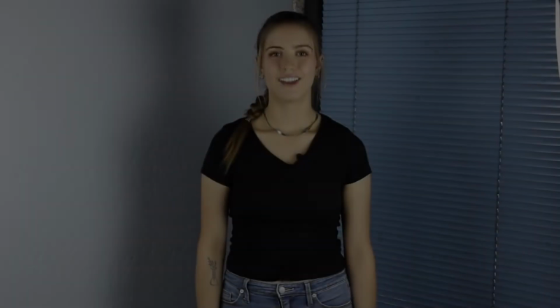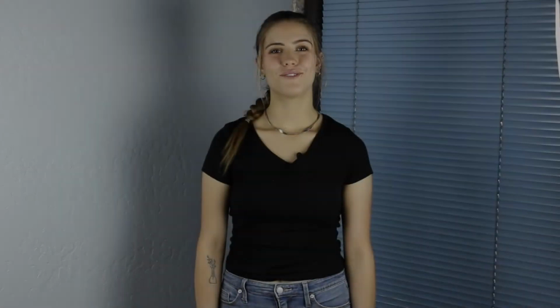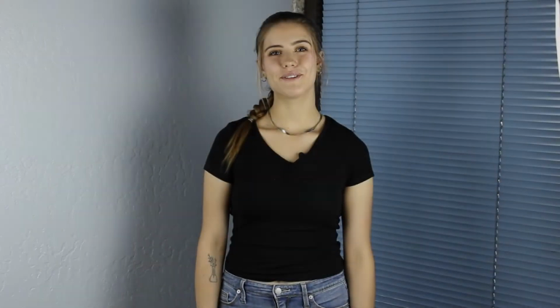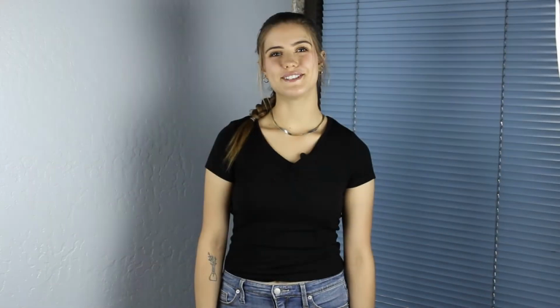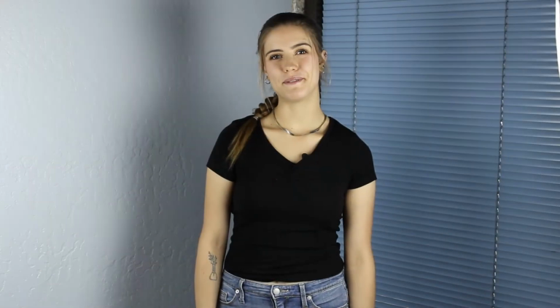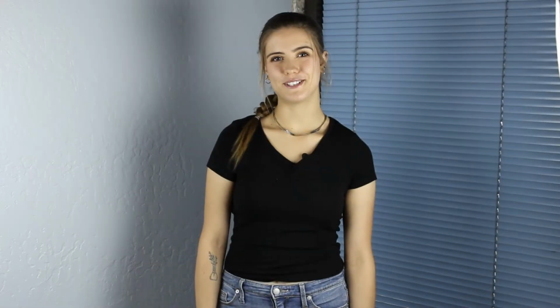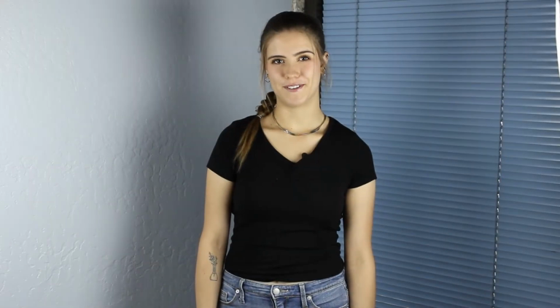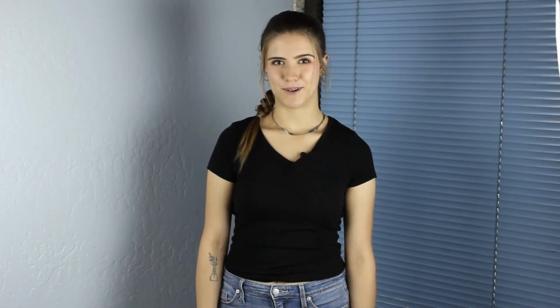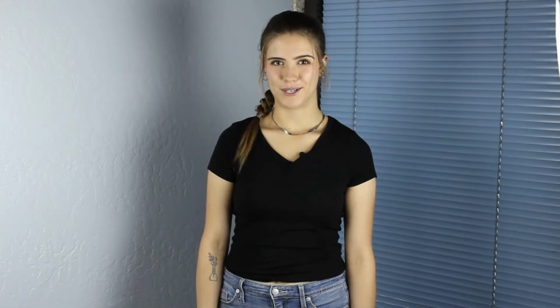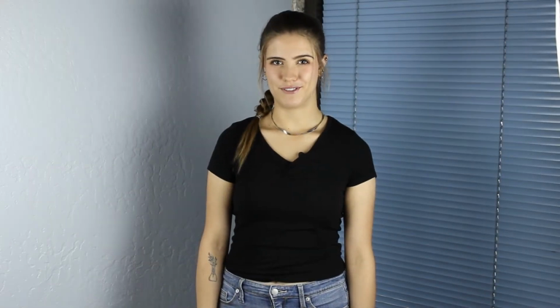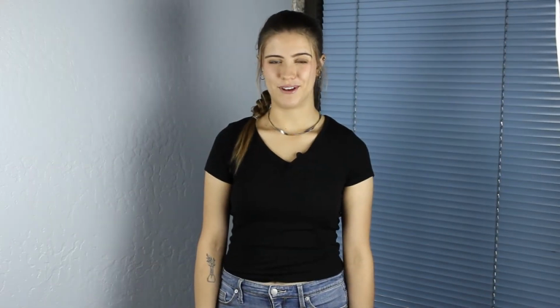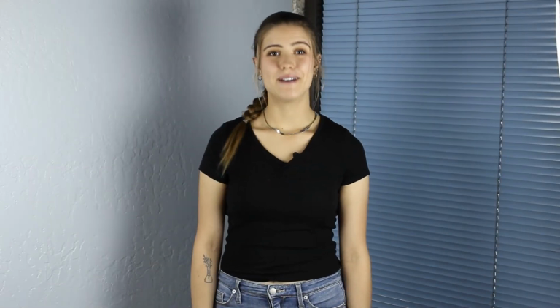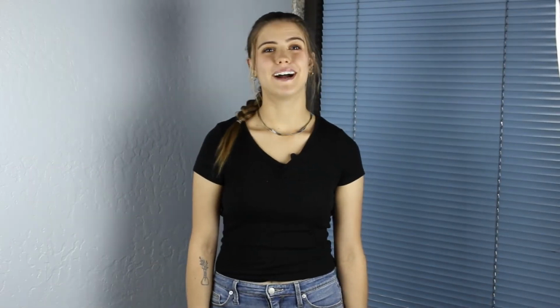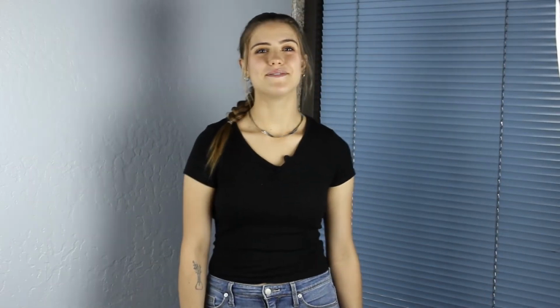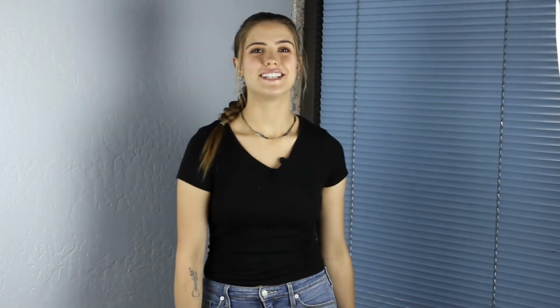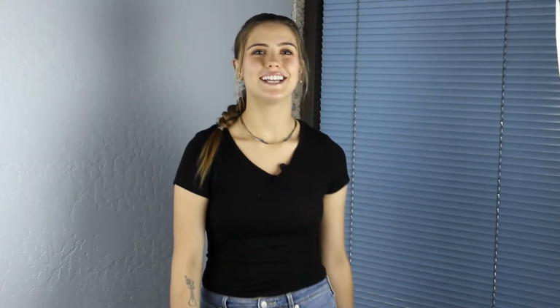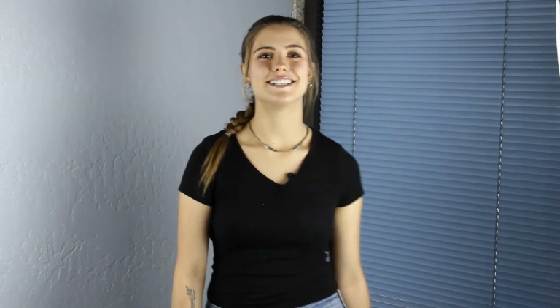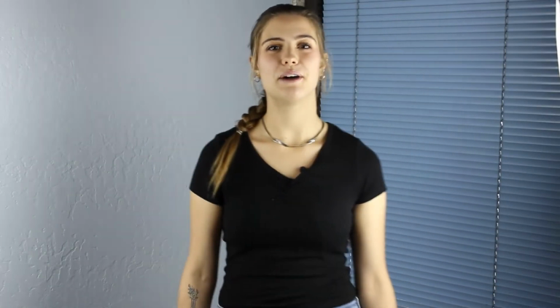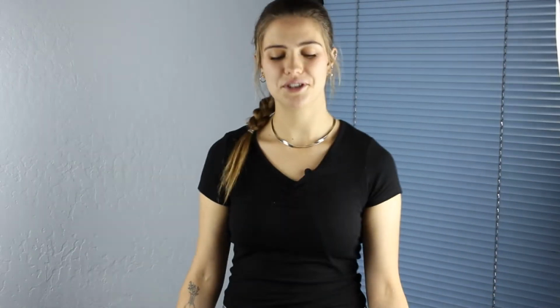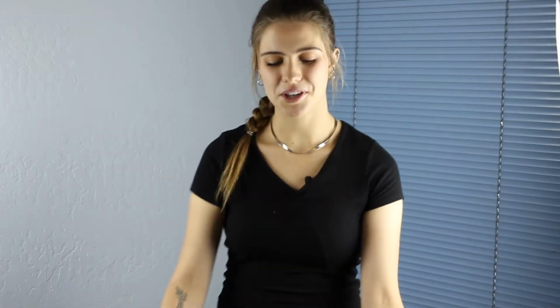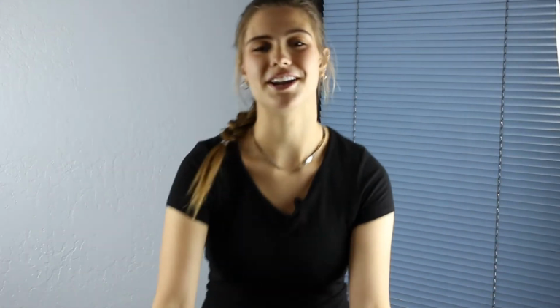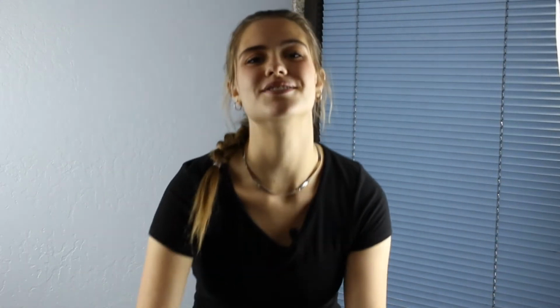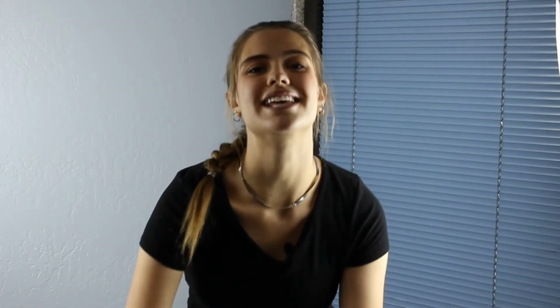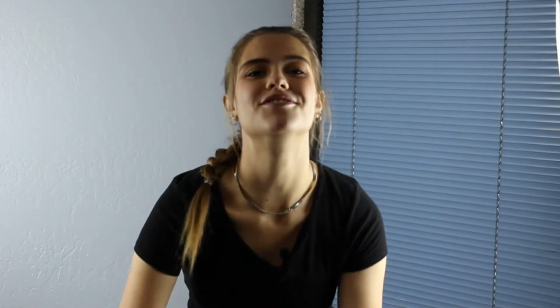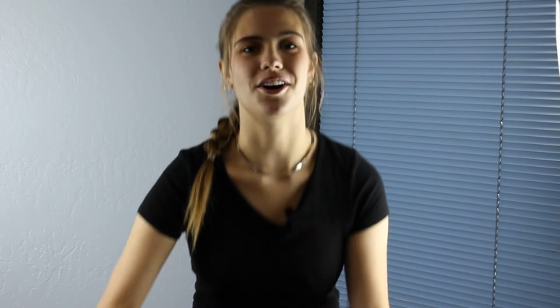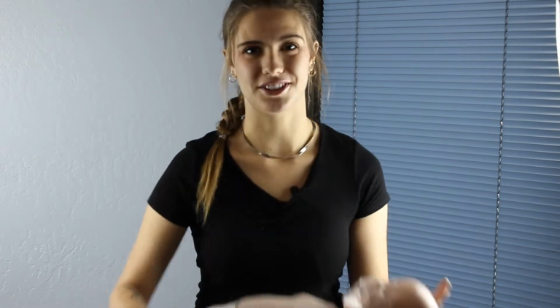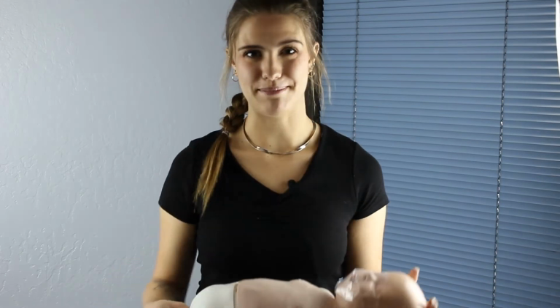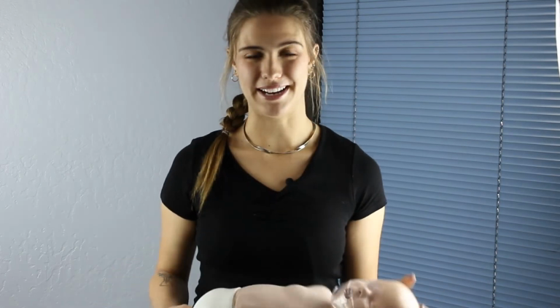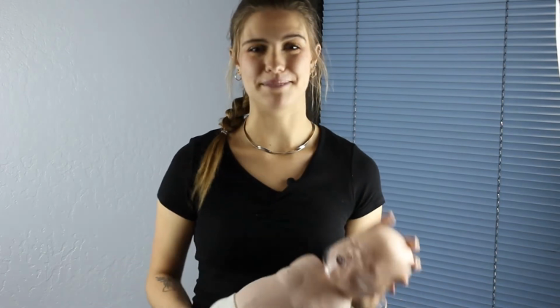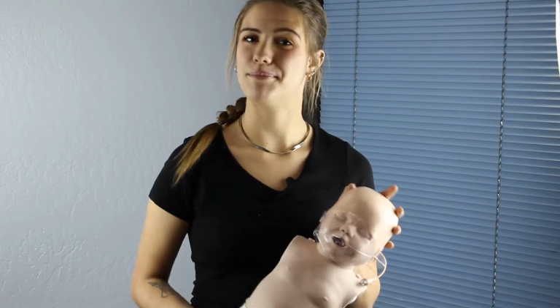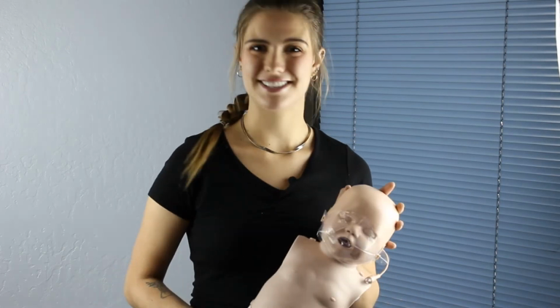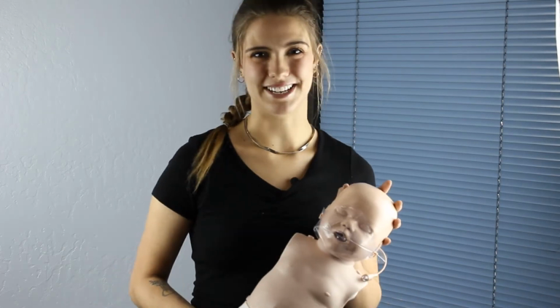Welcome to CPR Savers Product Review. My name is Sydney and today I'll be showing you how to use the Infant Ultralight Mannequin by Preston.